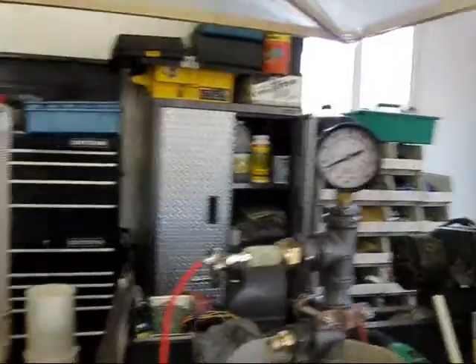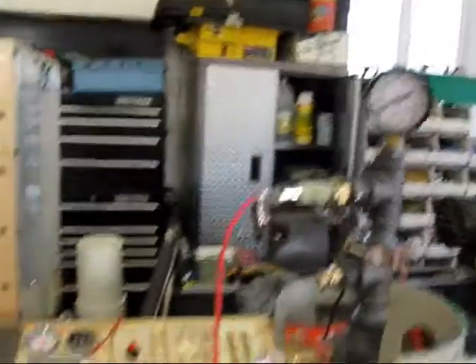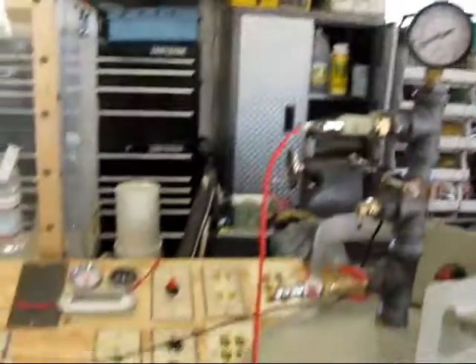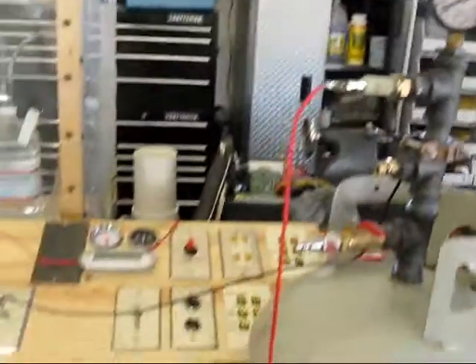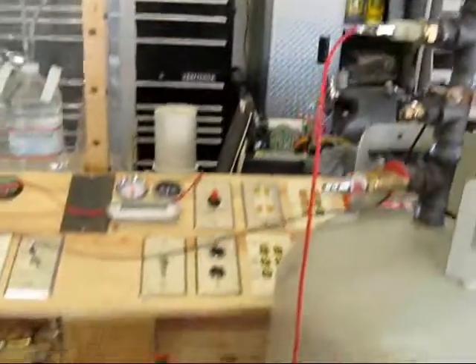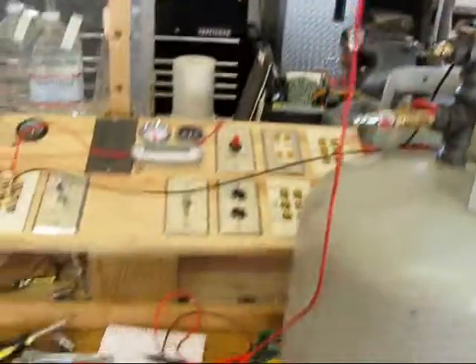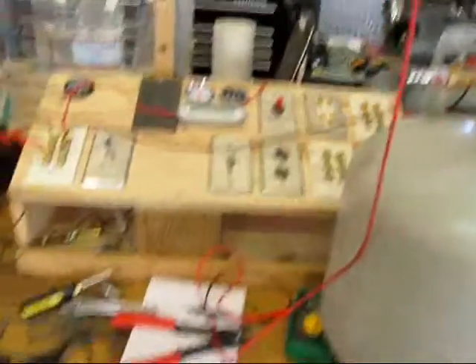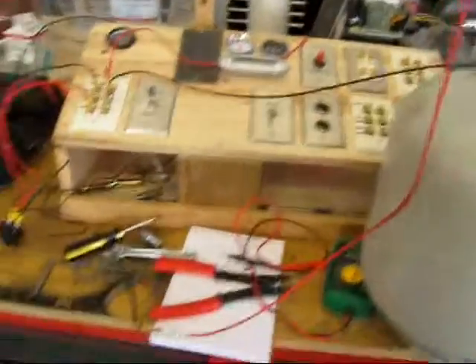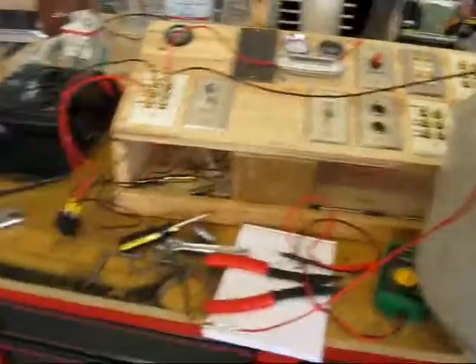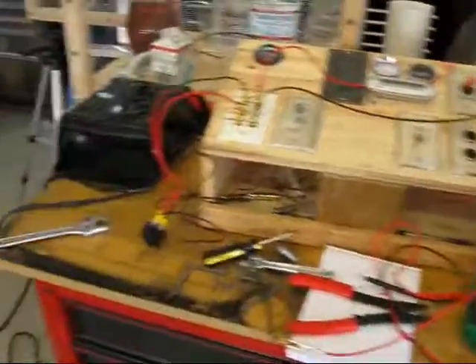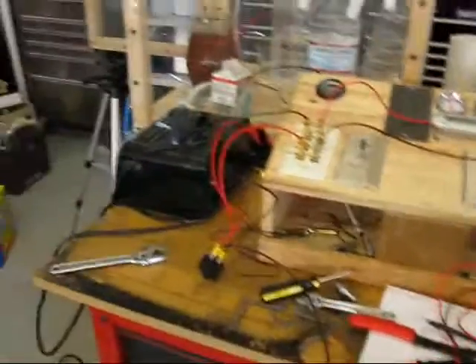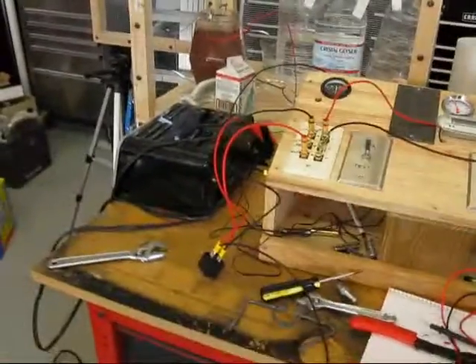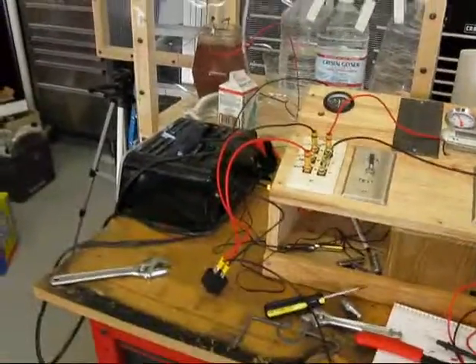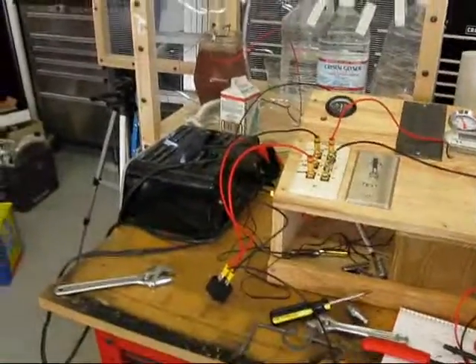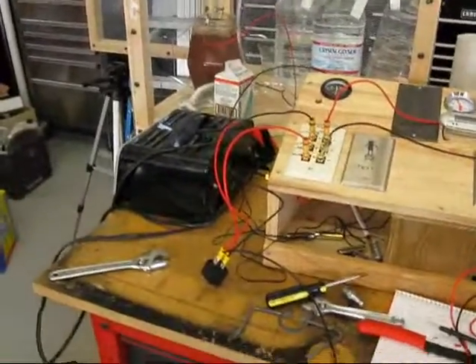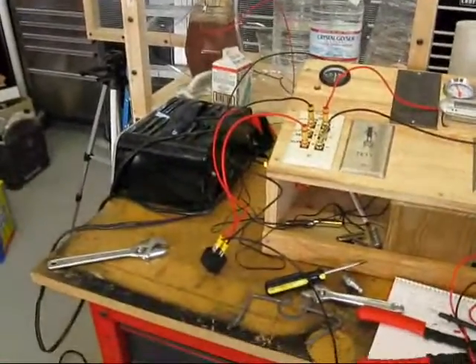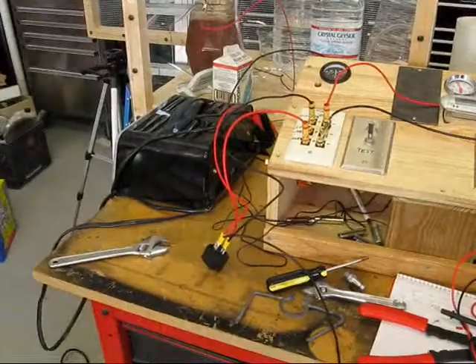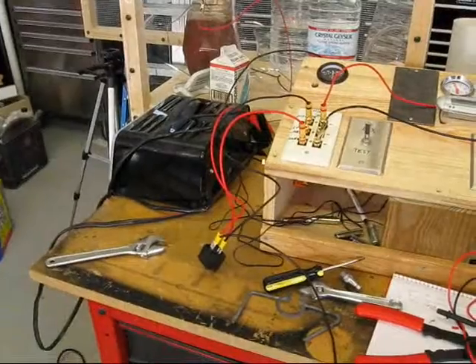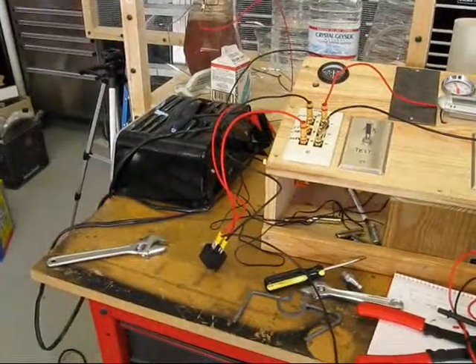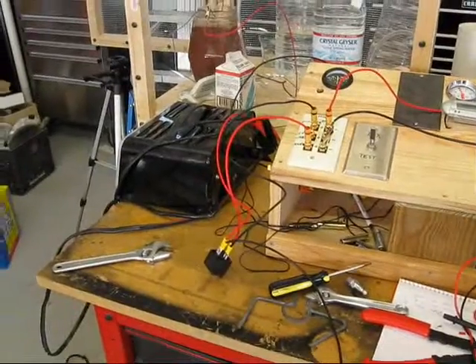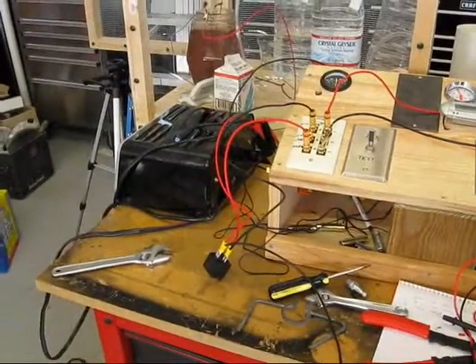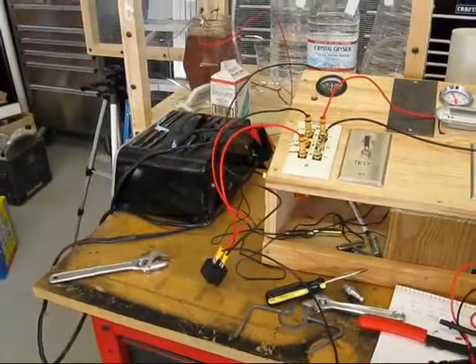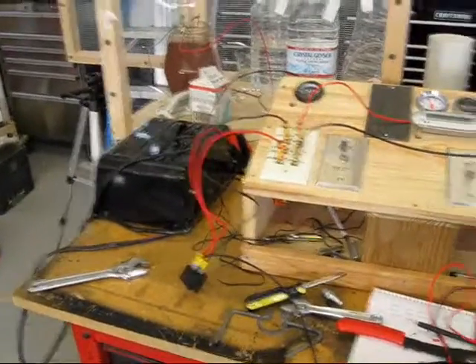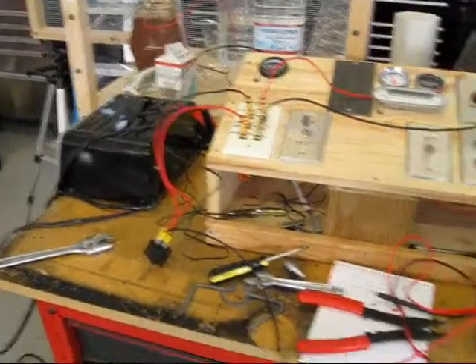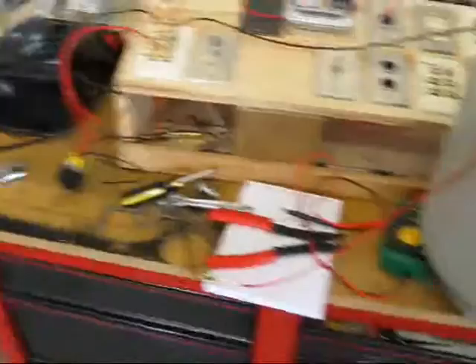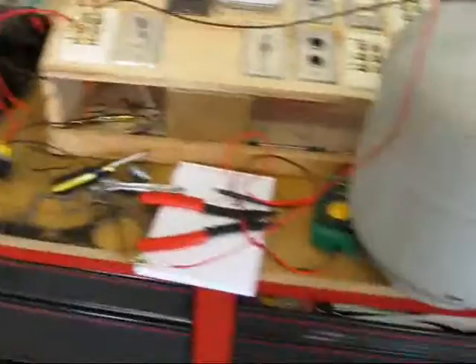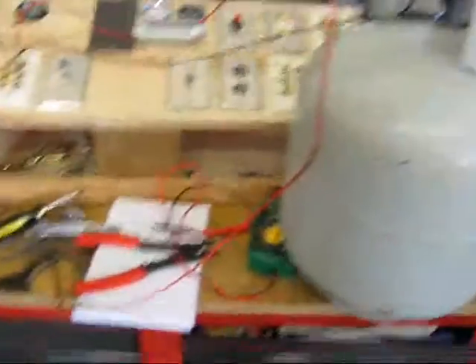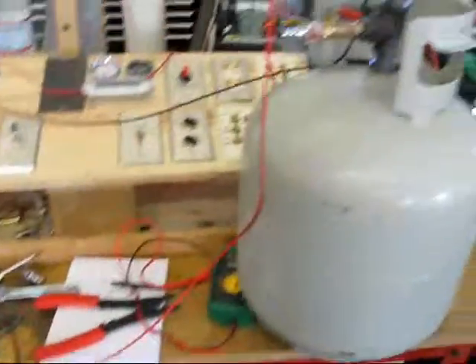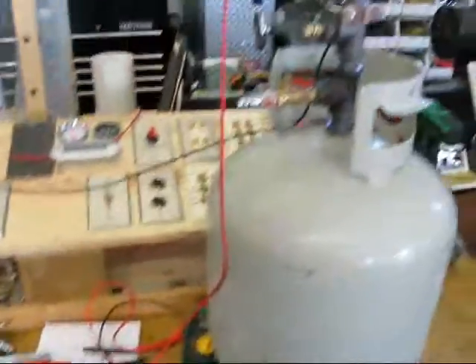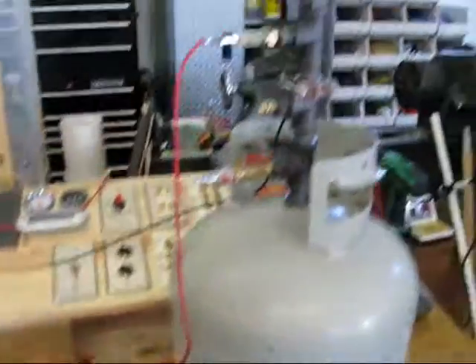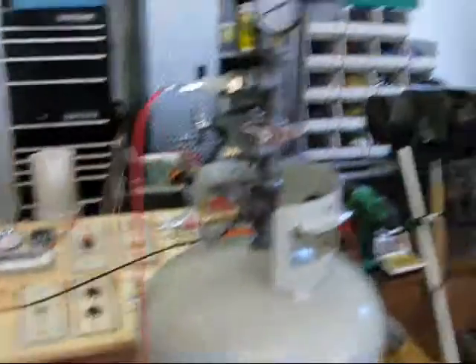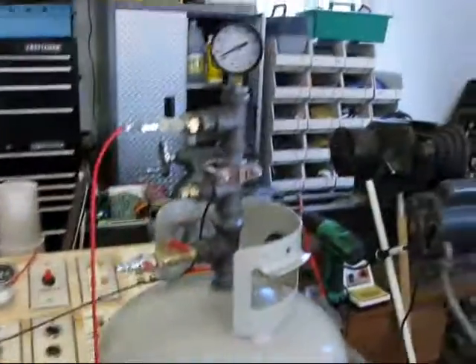That demonstrates how to use the oil pressure sensor and a relay to control the electrolysis on a car.